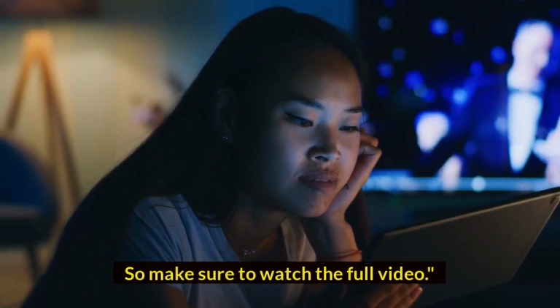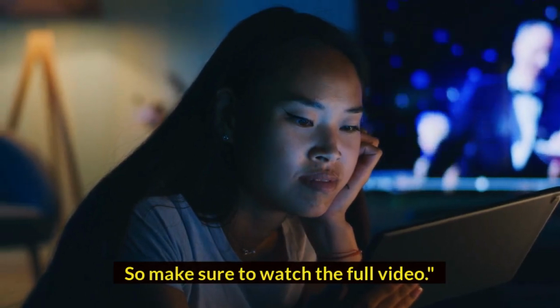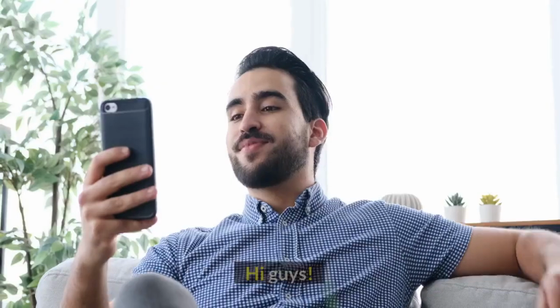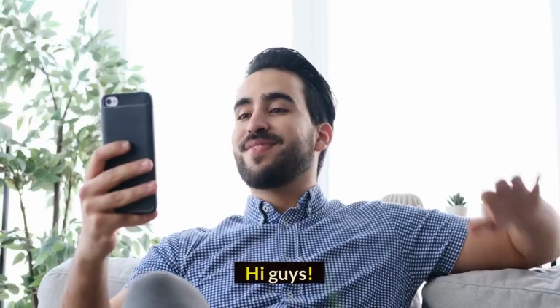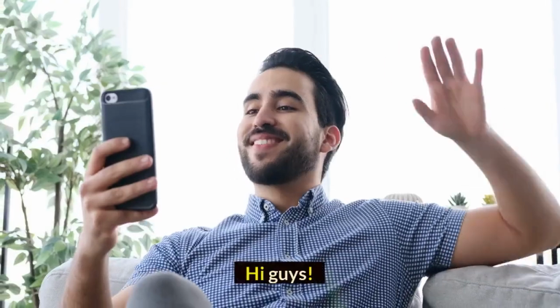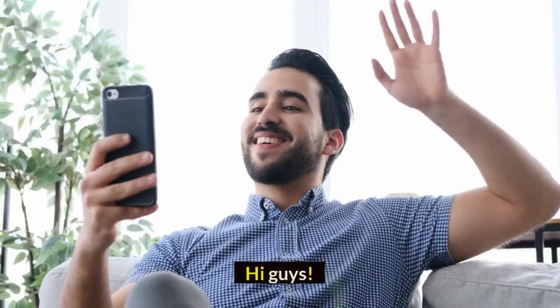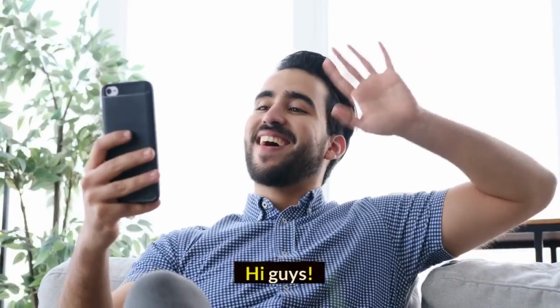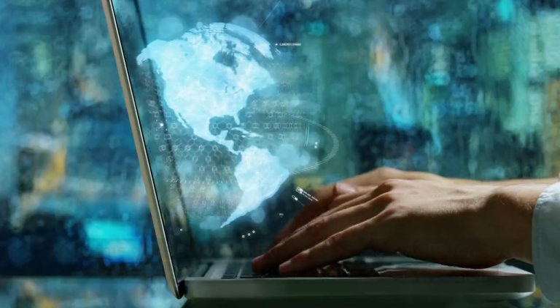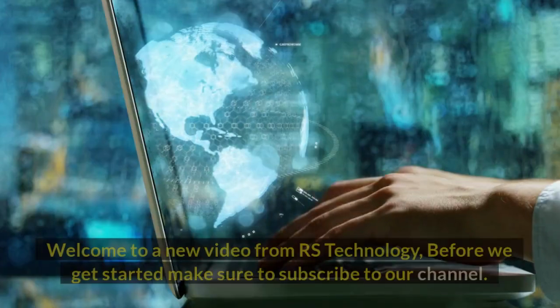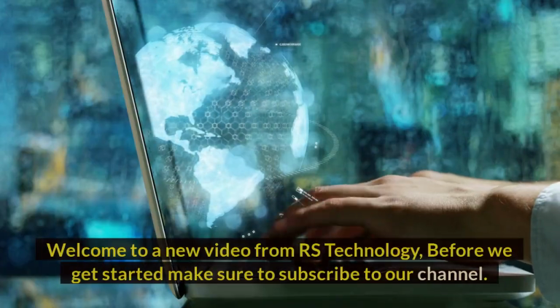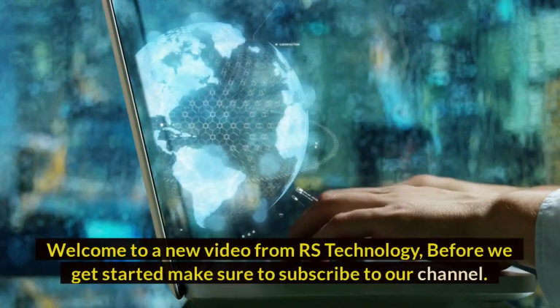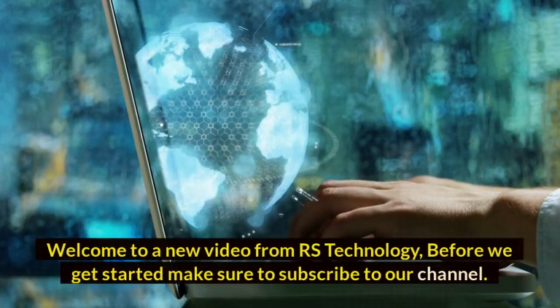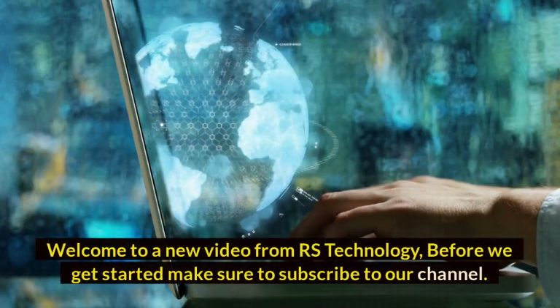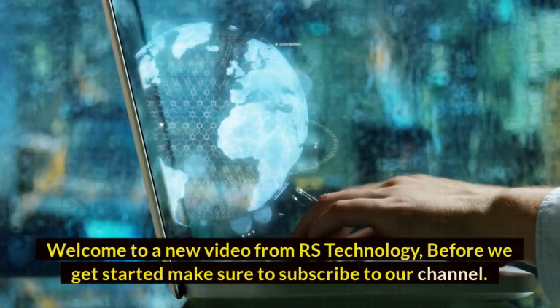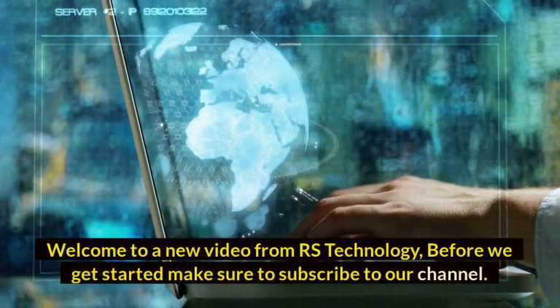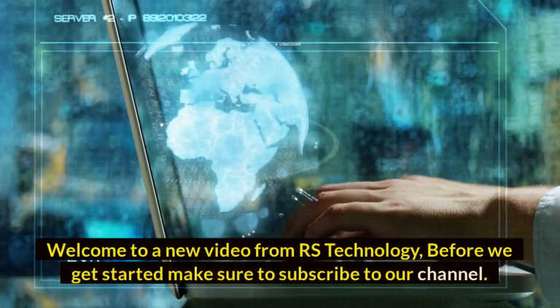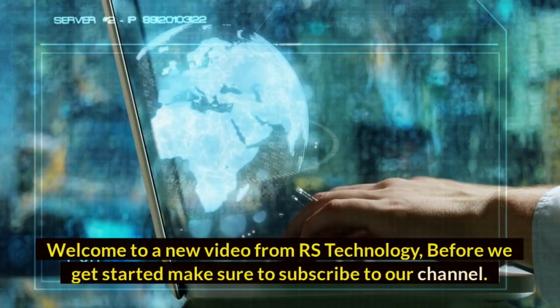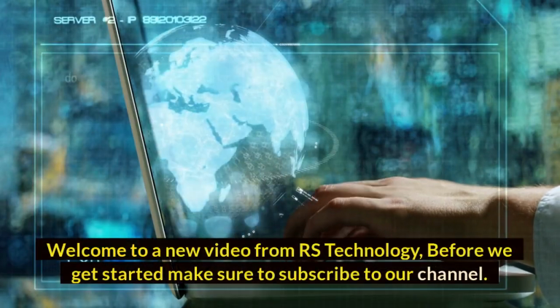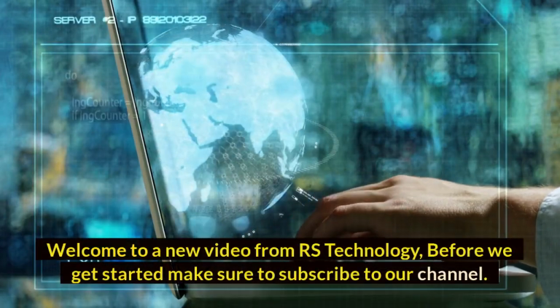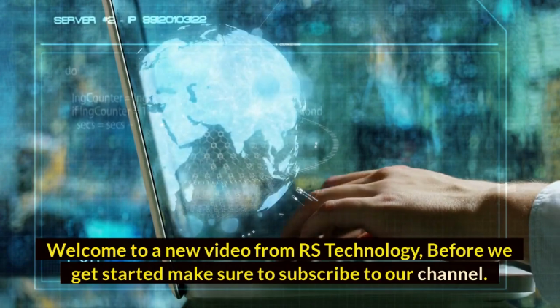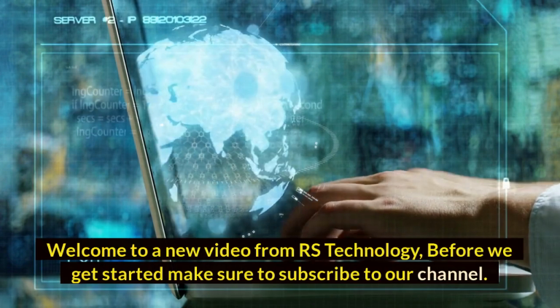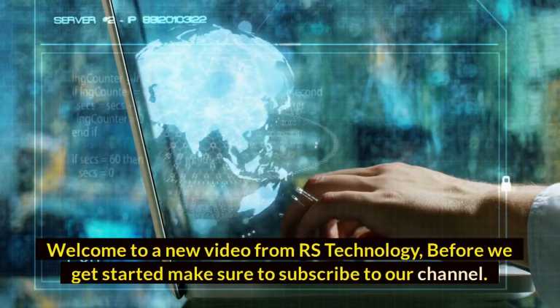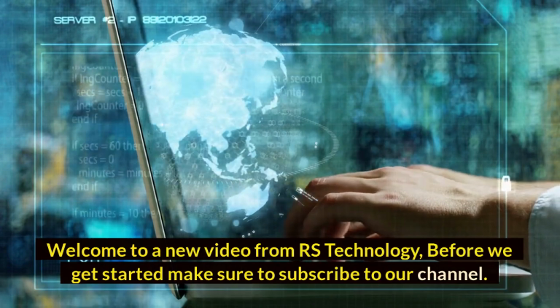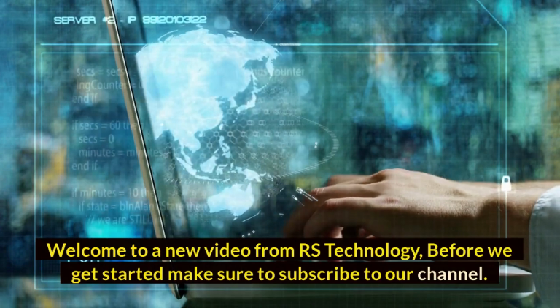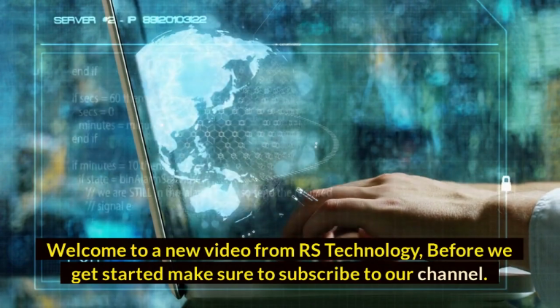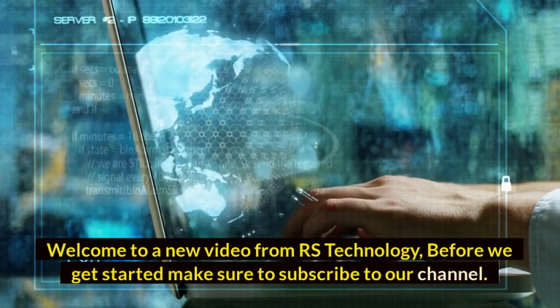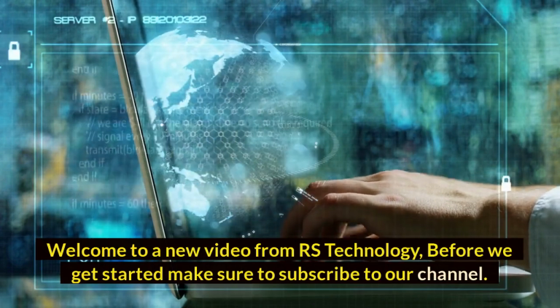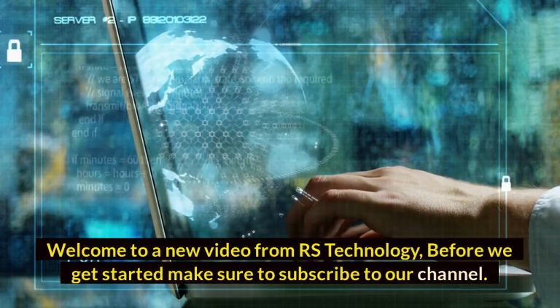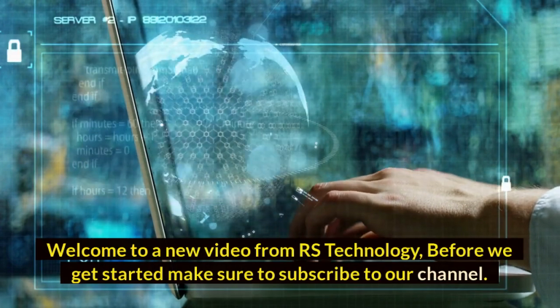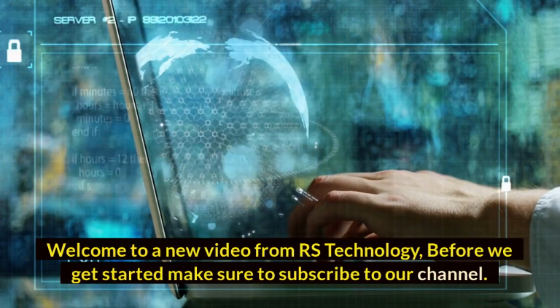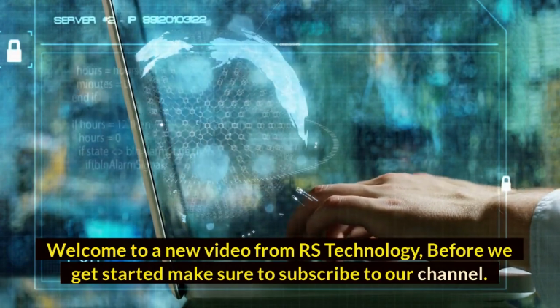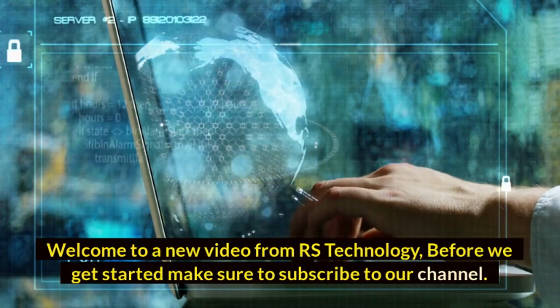Hi guys, welcome to a new video from RS Technology. Before we get started, make sure to subscribe to our channel.